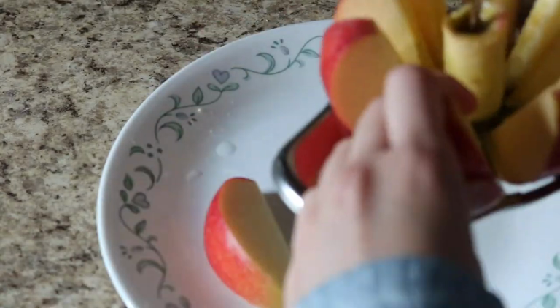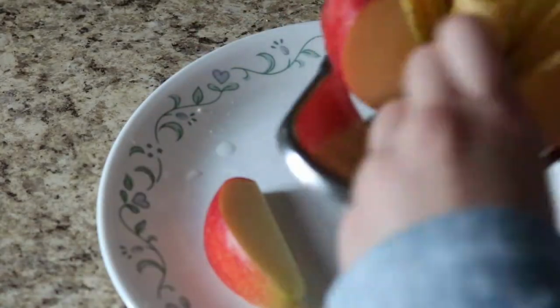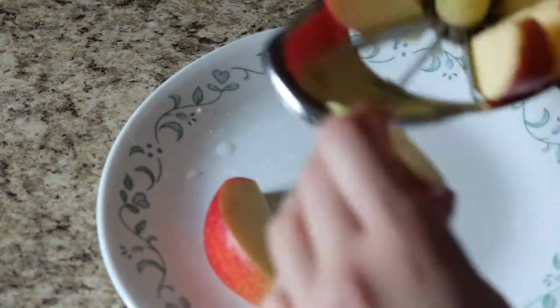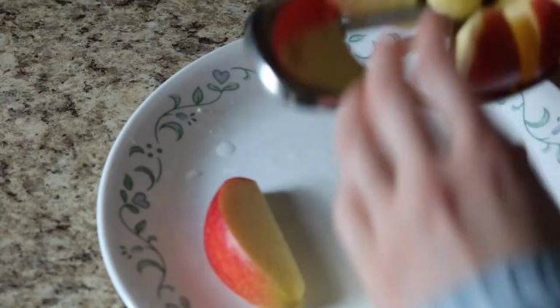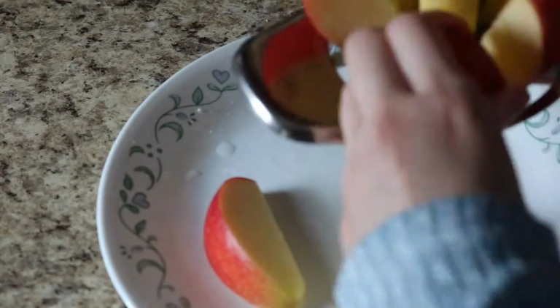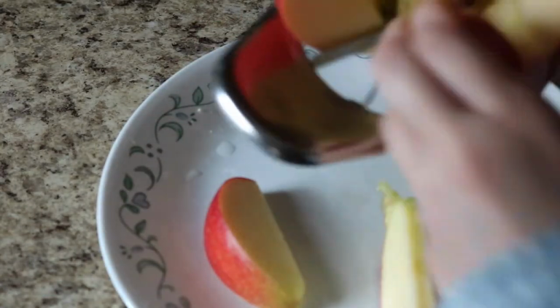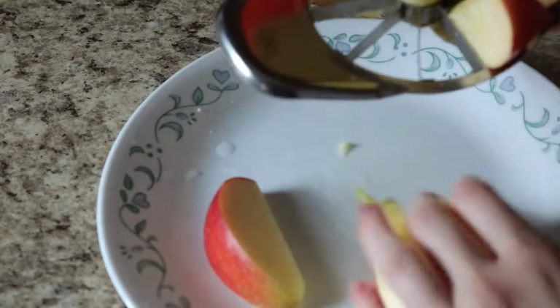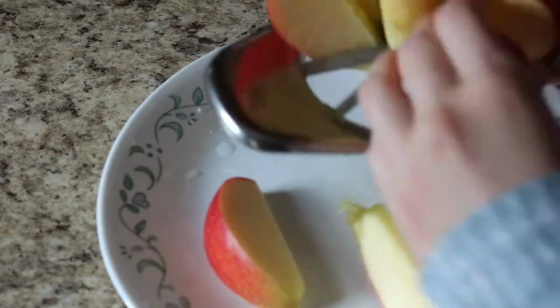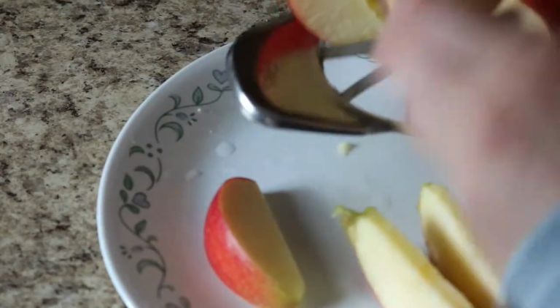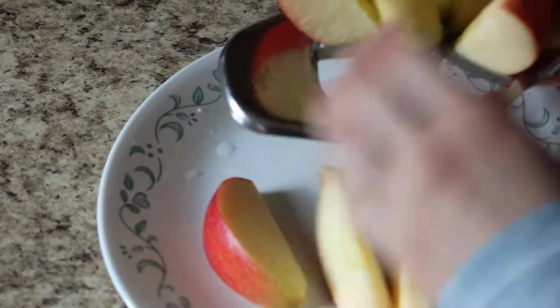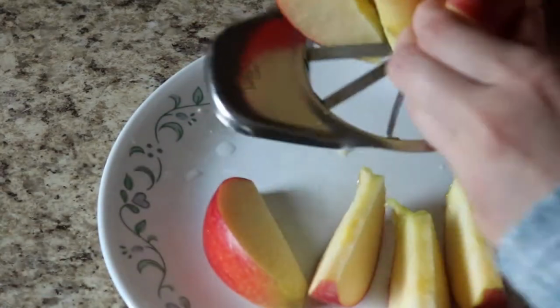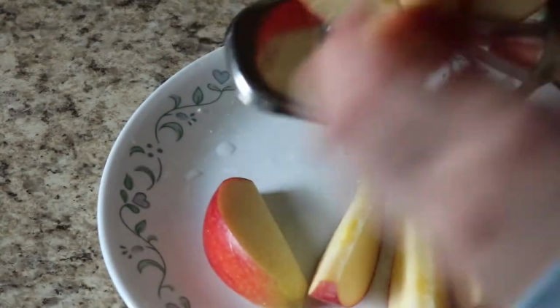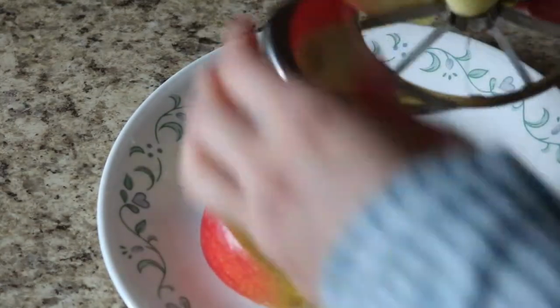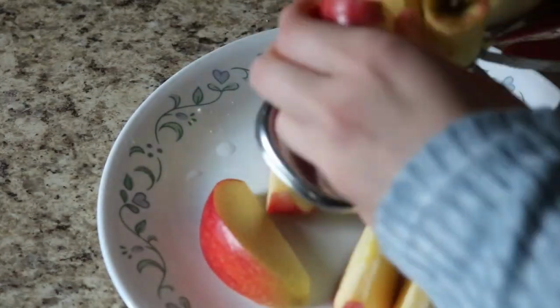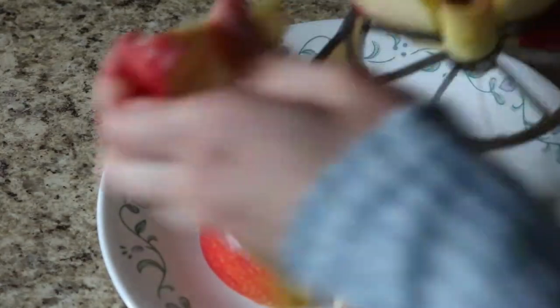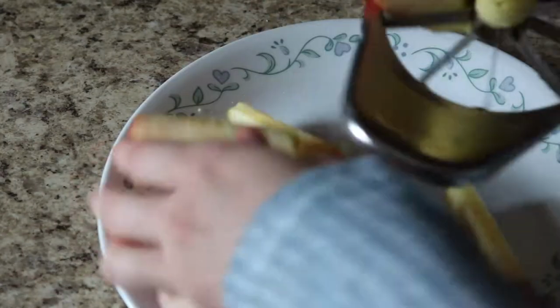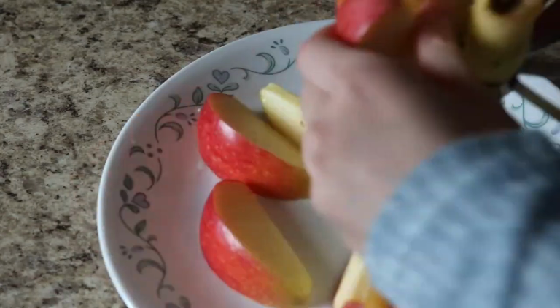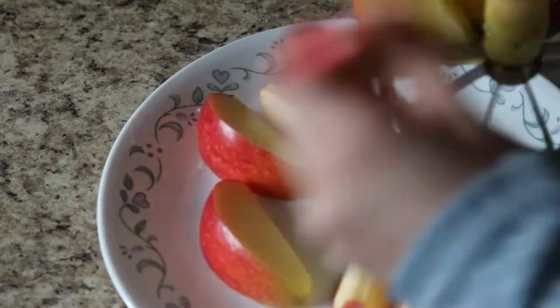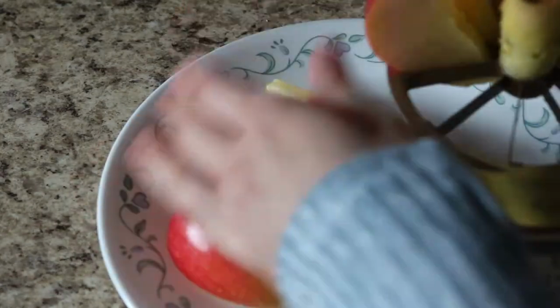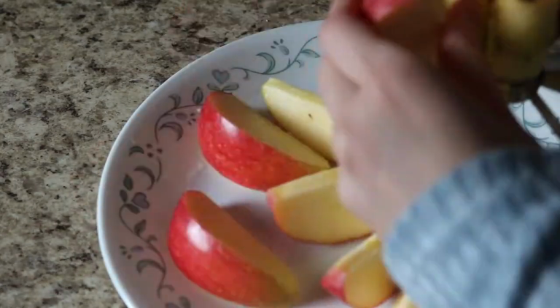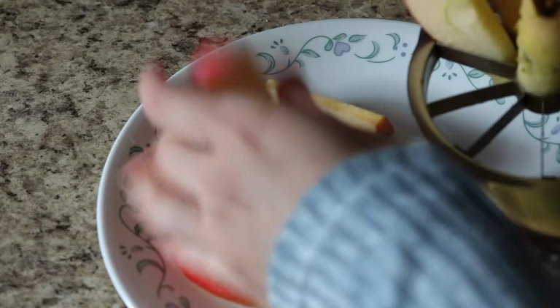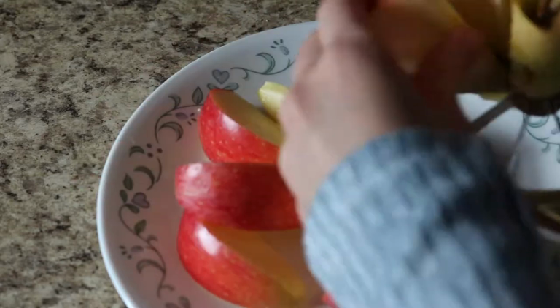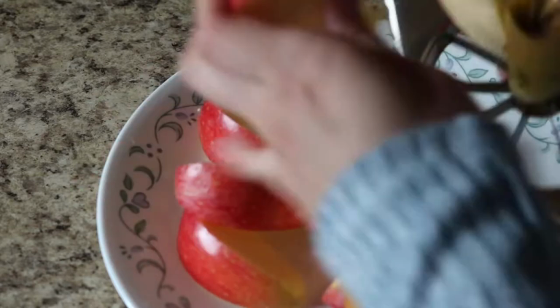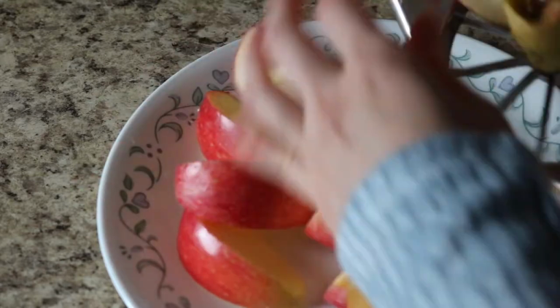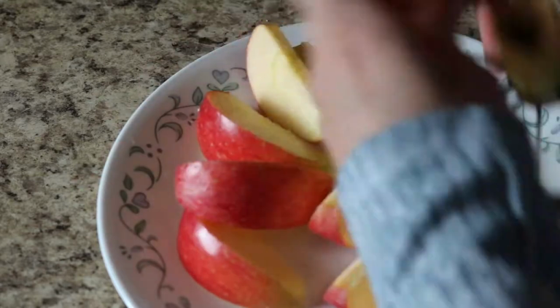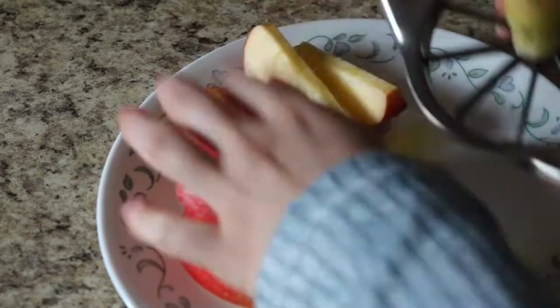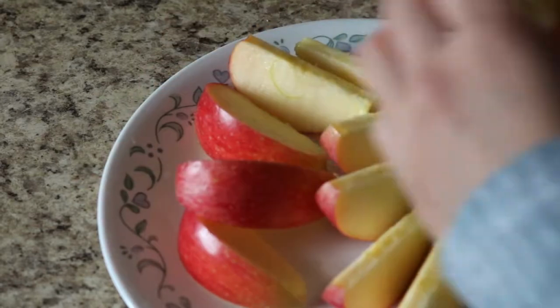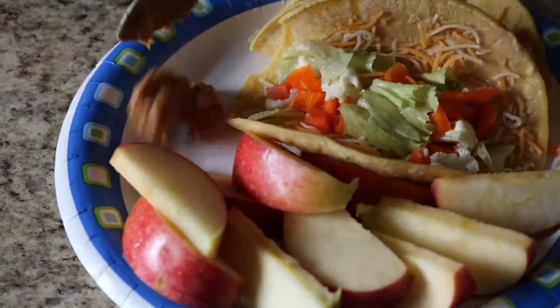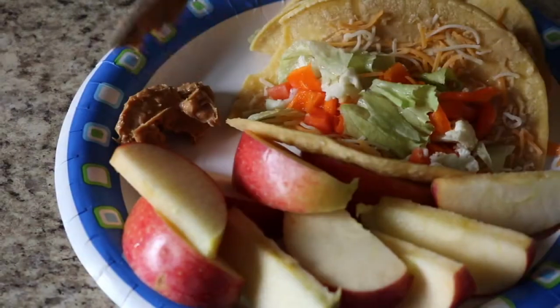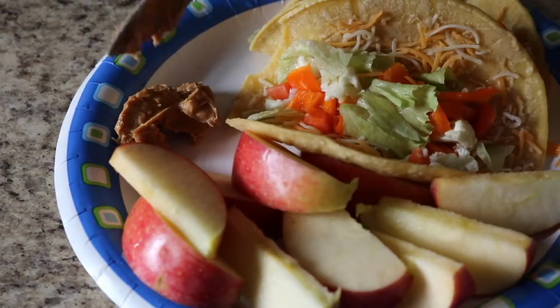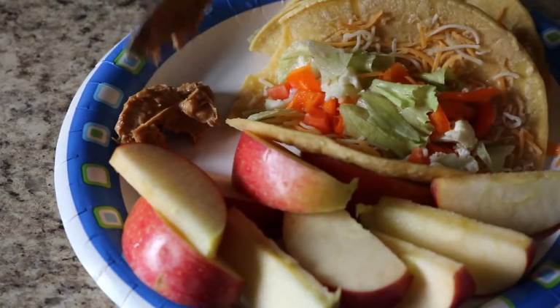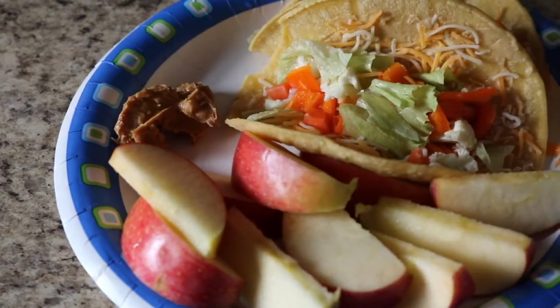I decided to add some apples and peanut butter with it and it turned out really yummy.